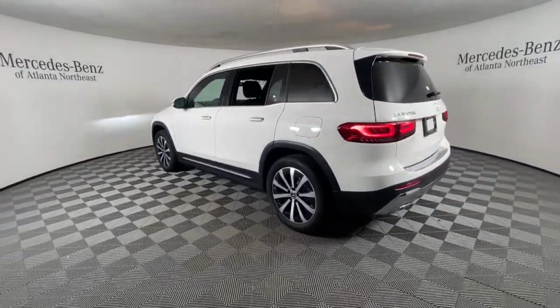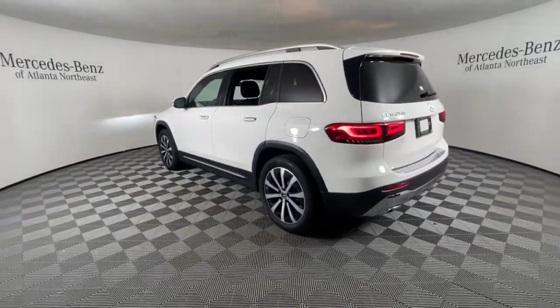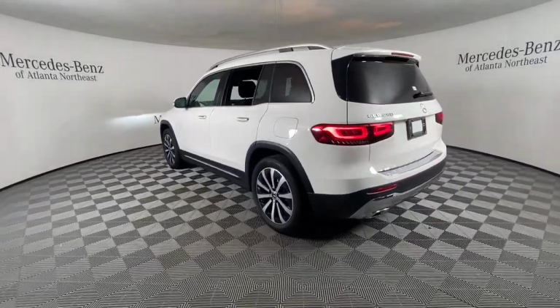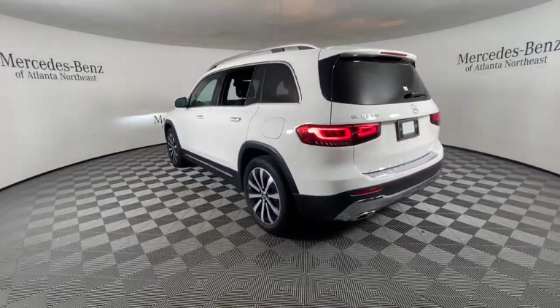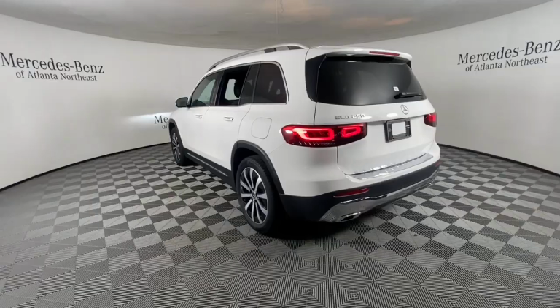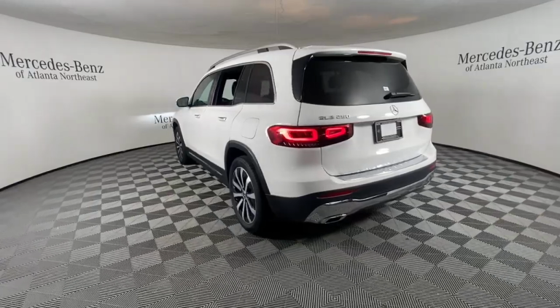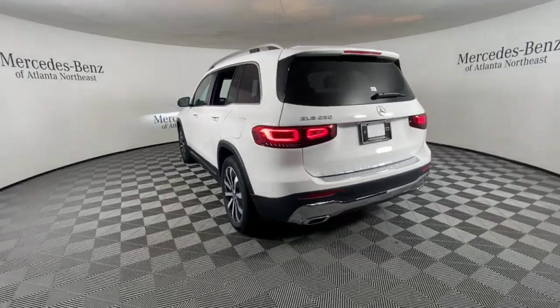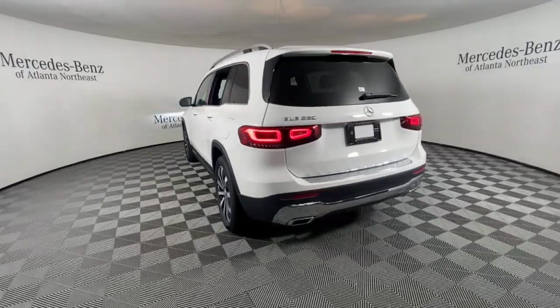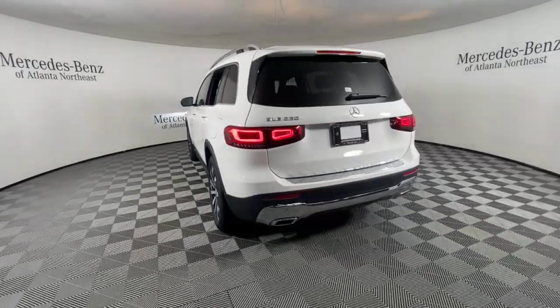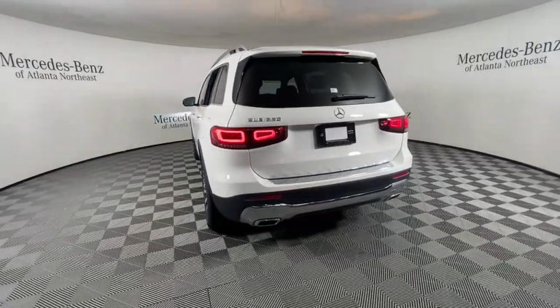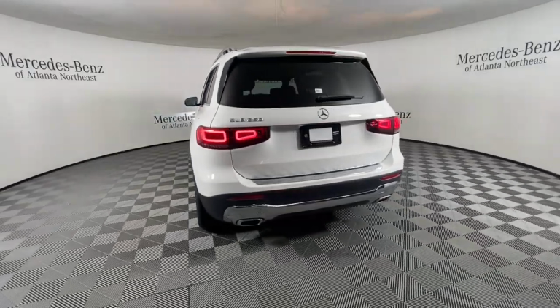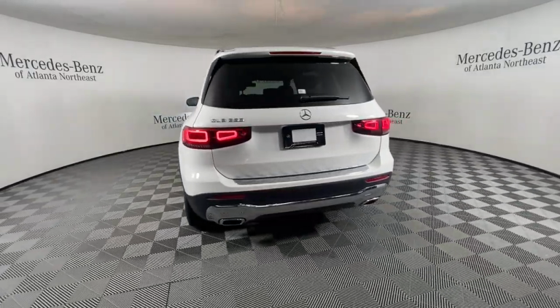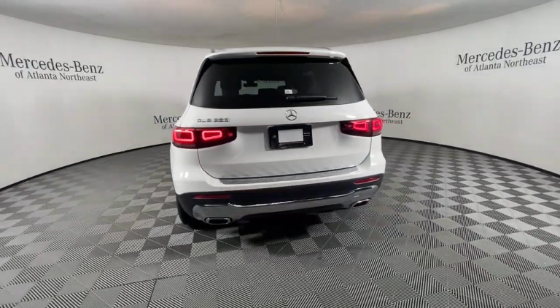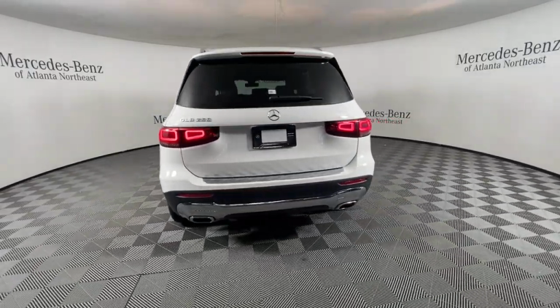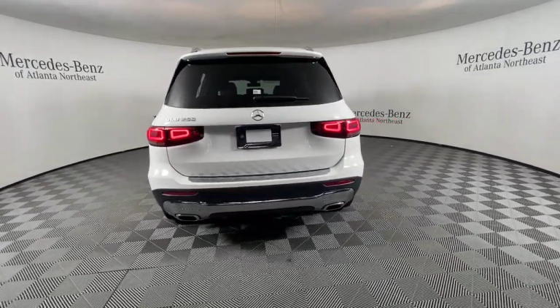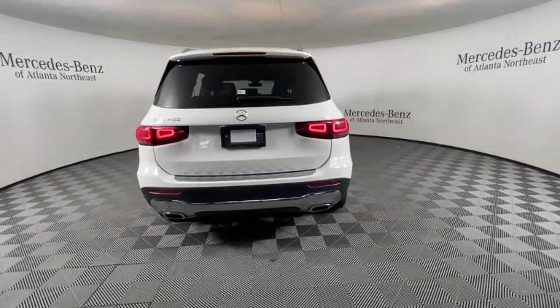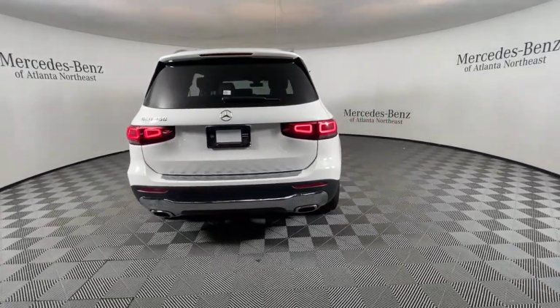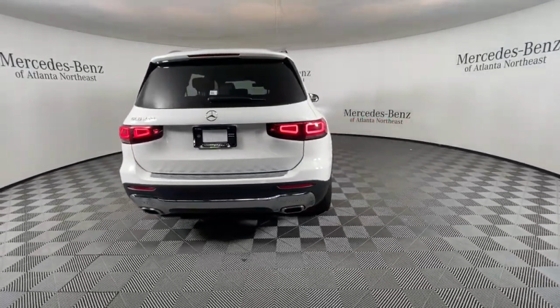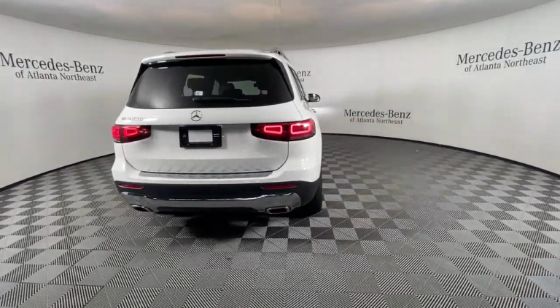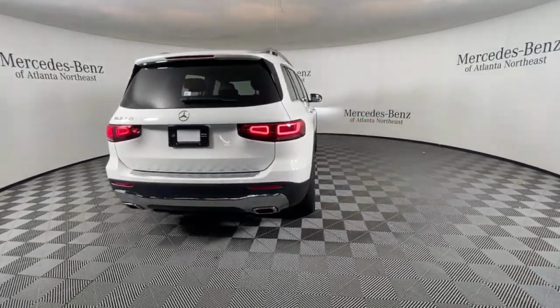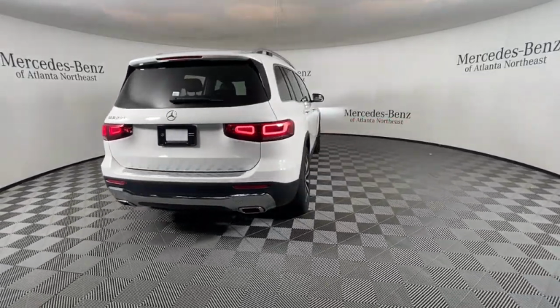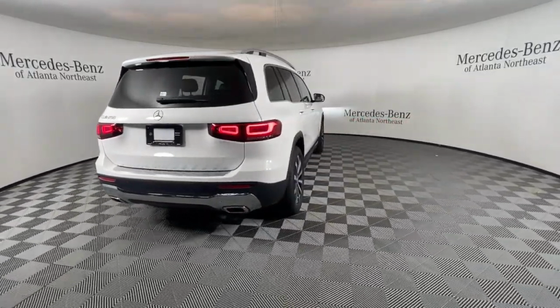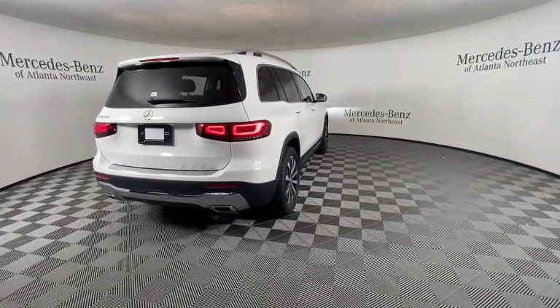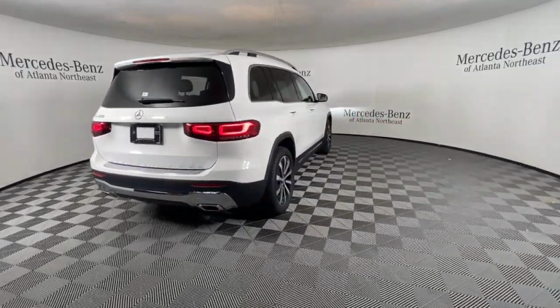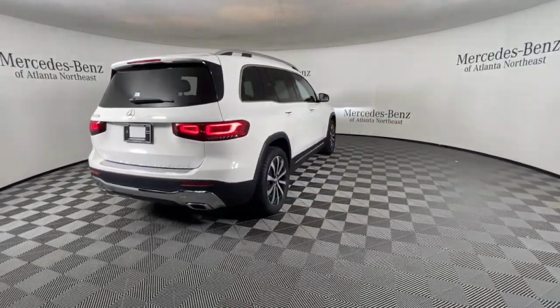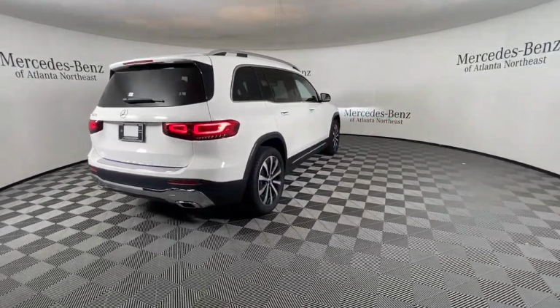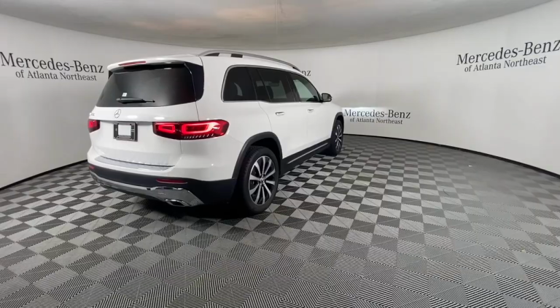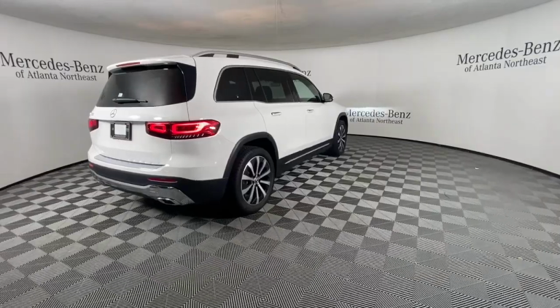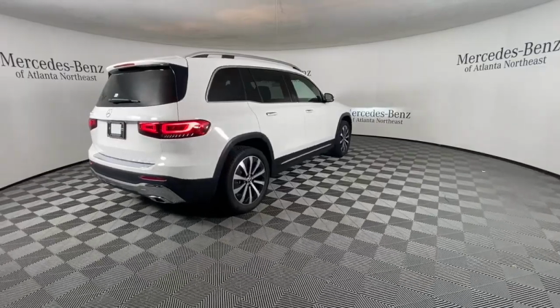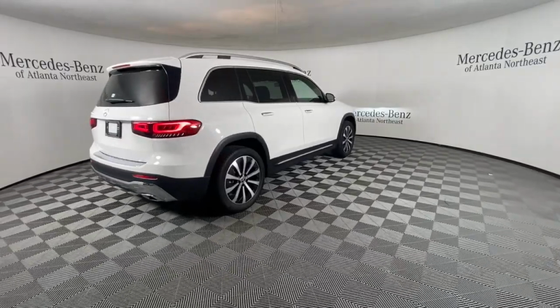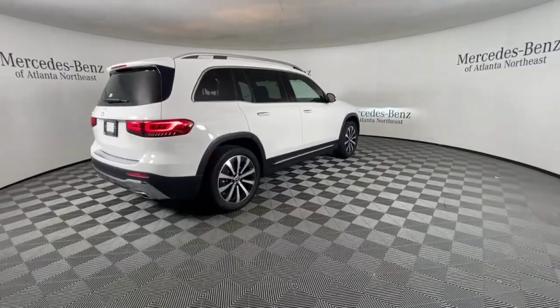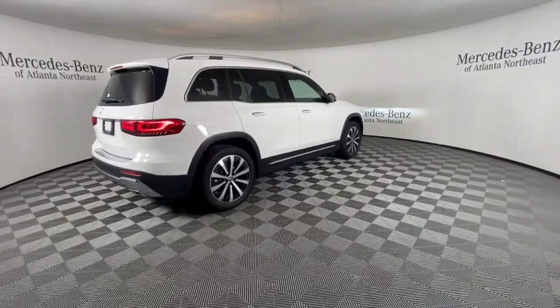Crisp, hard-working, and multi-talented, this clever seven-seater has the power and flexibility you need to get the most out of every journey.